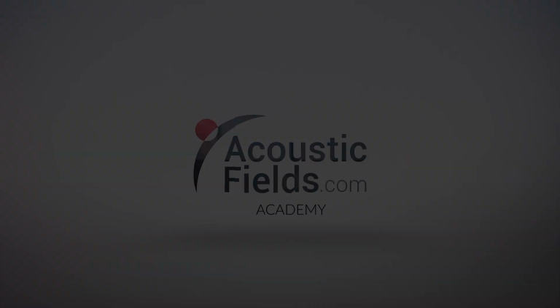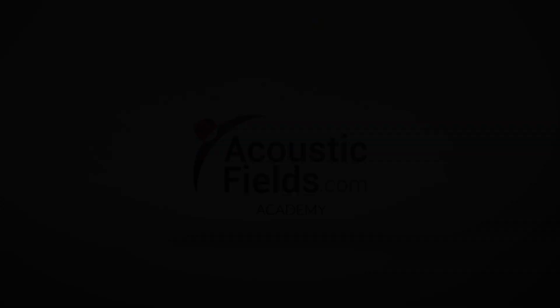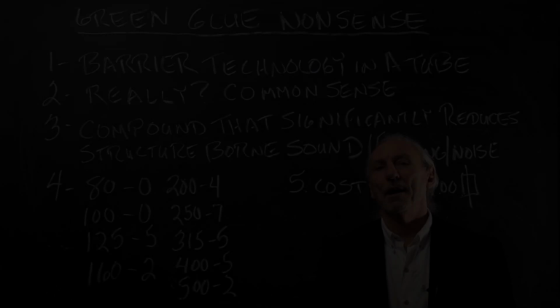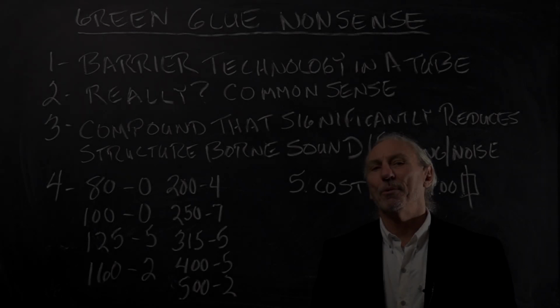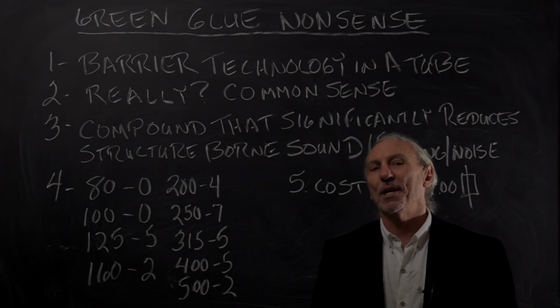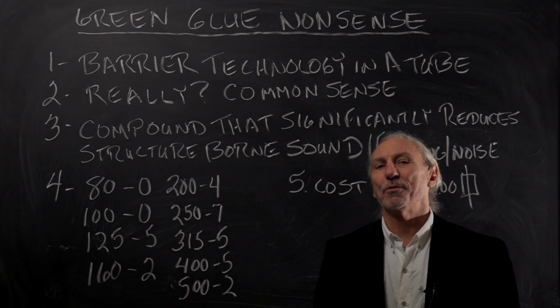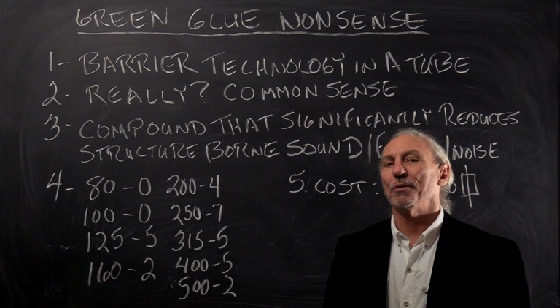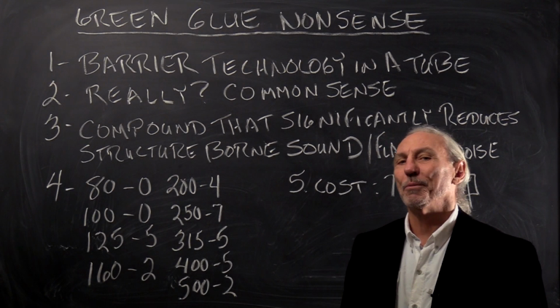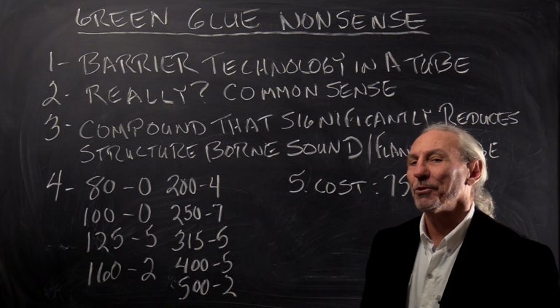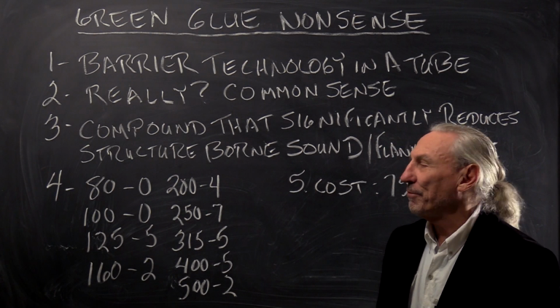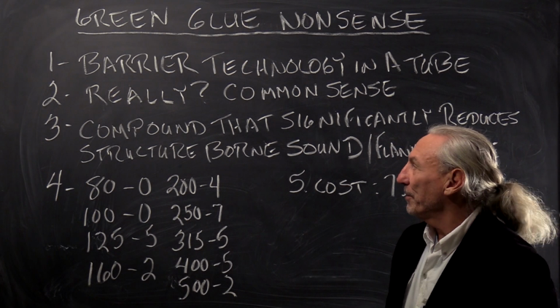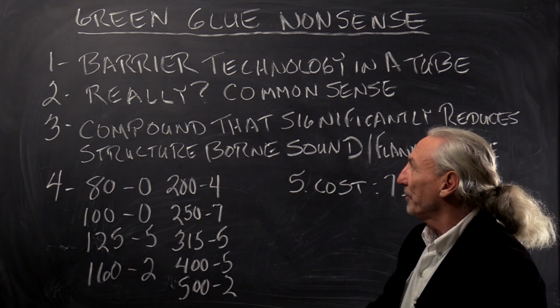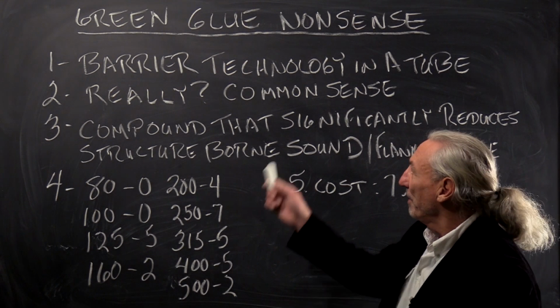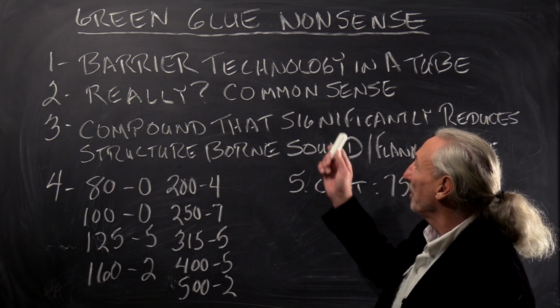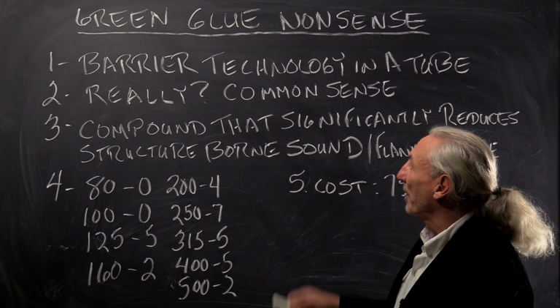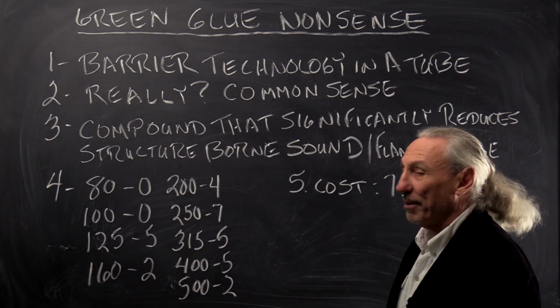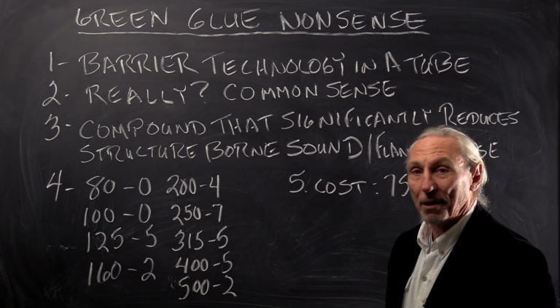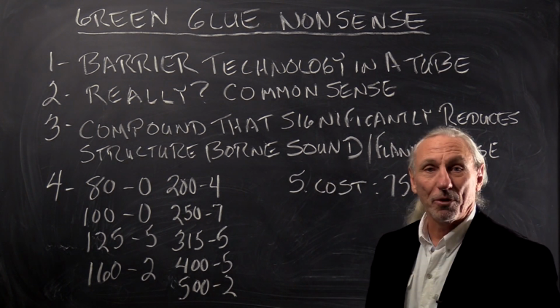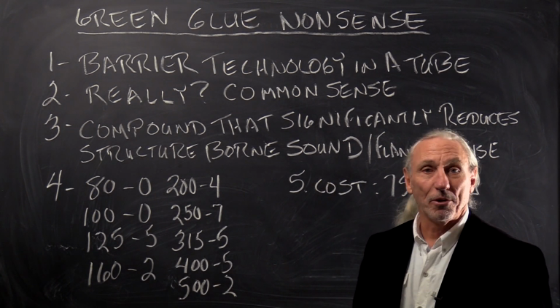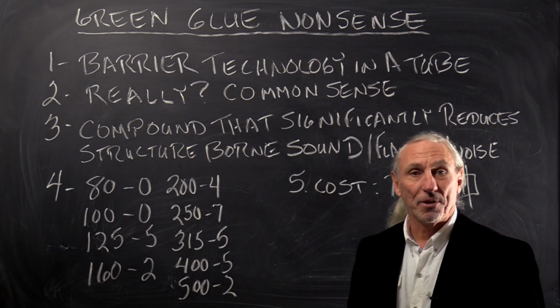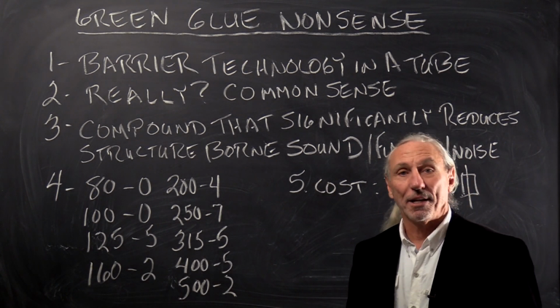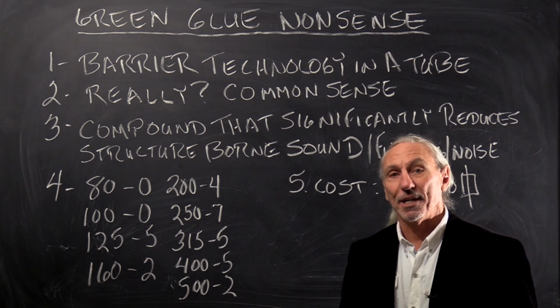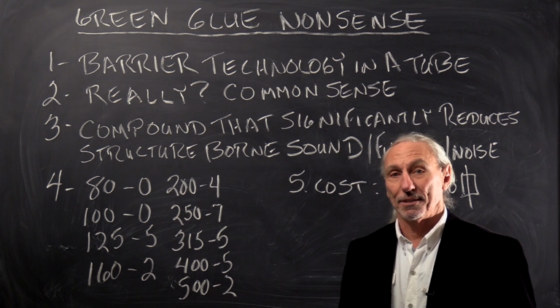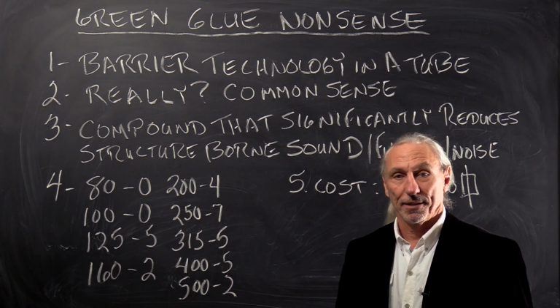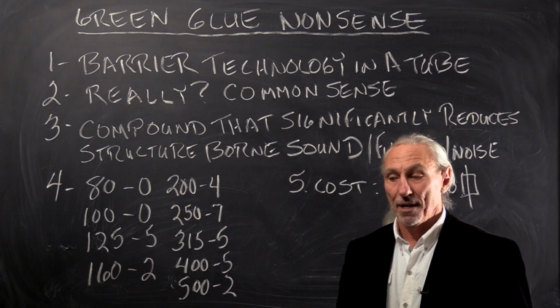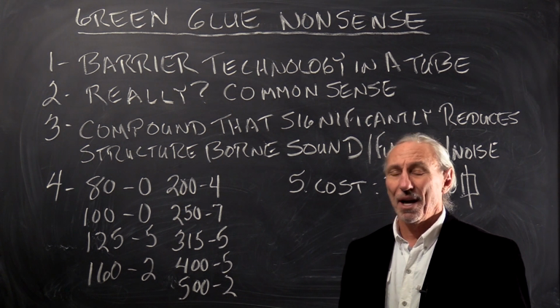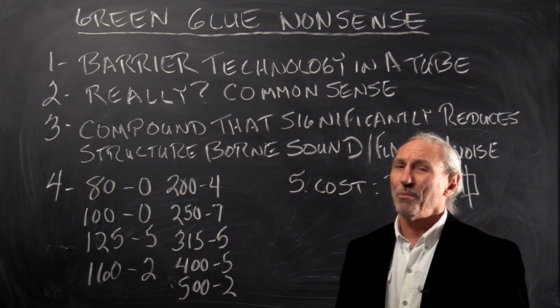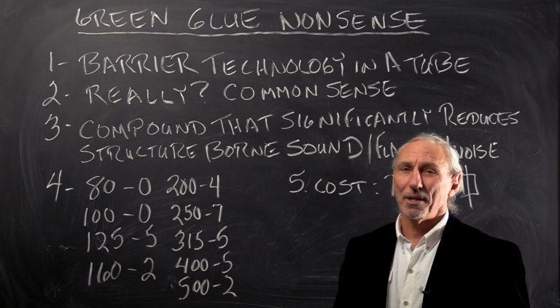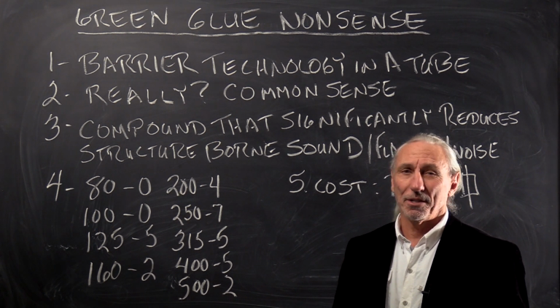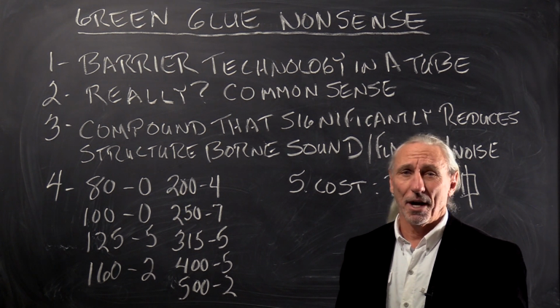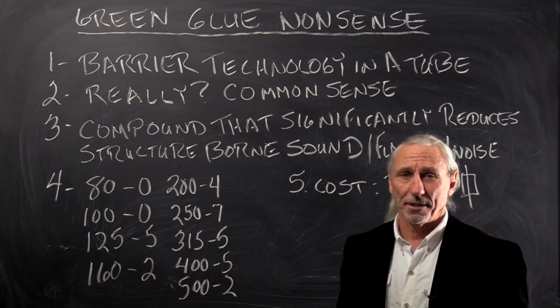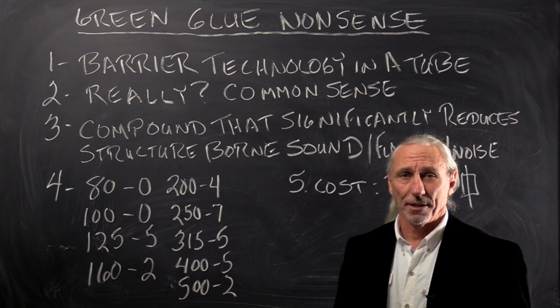Hi everyone, Dennis Foley from Acoustic Fields. Today we're going to talk about green glue nonsense, and it really is nonsense.